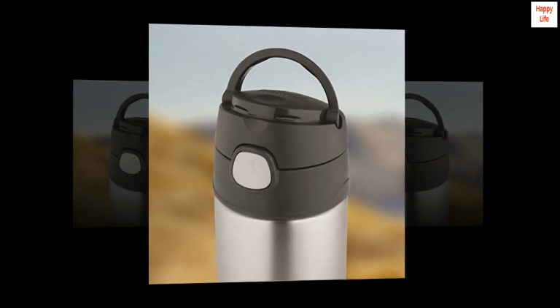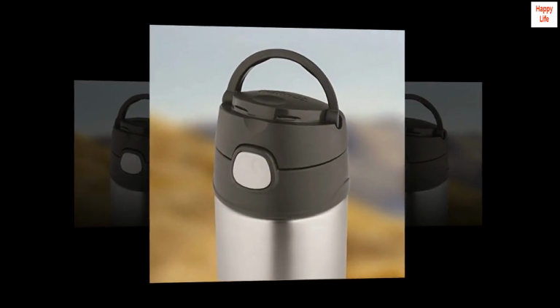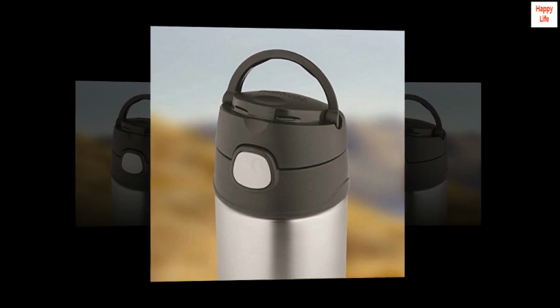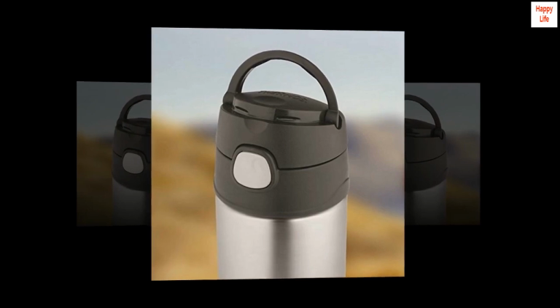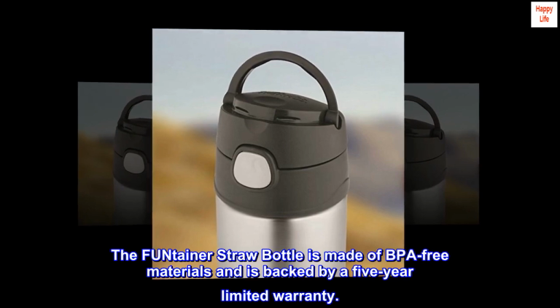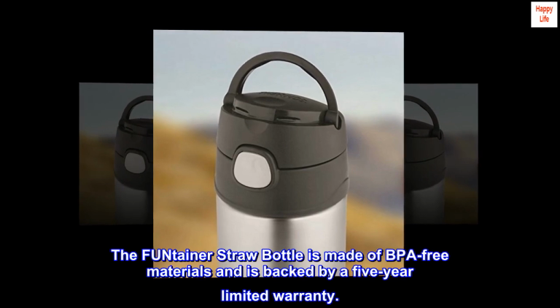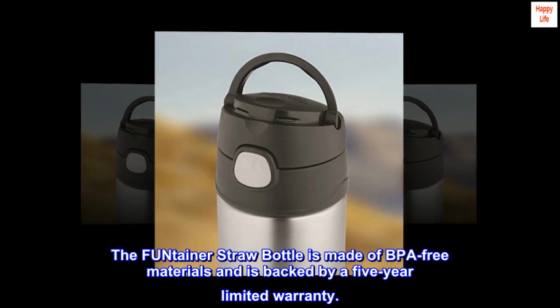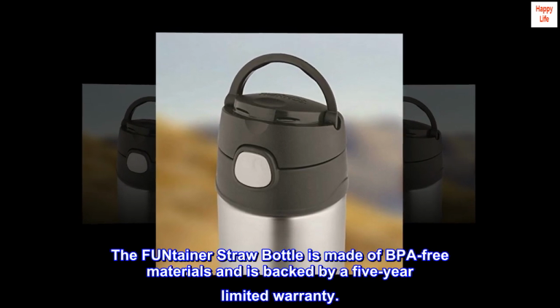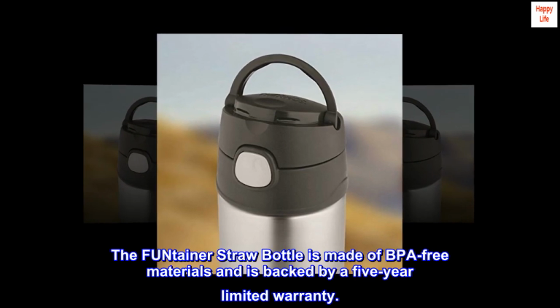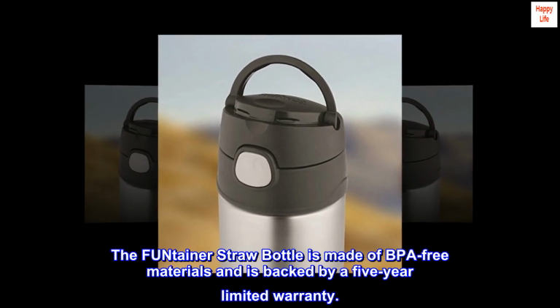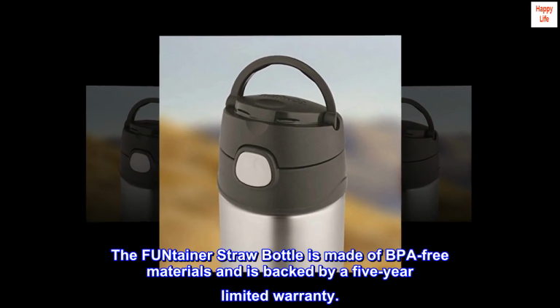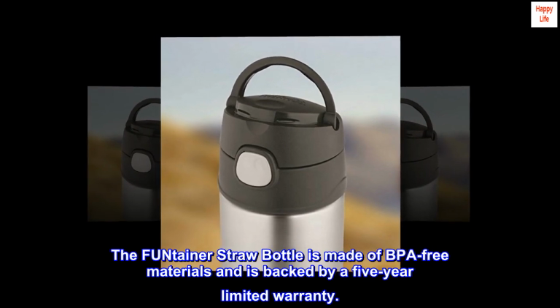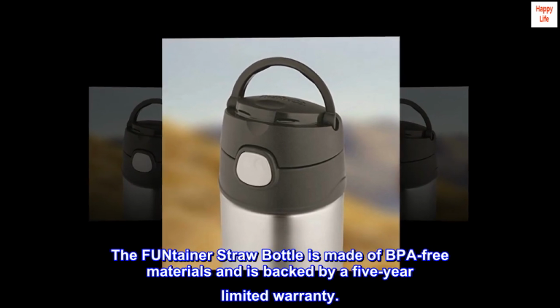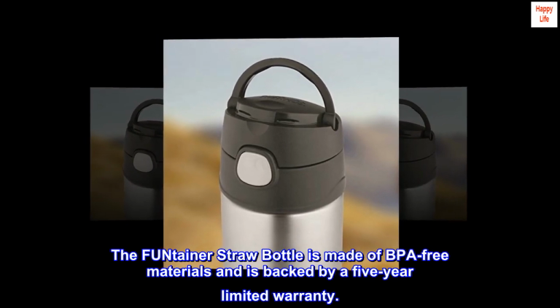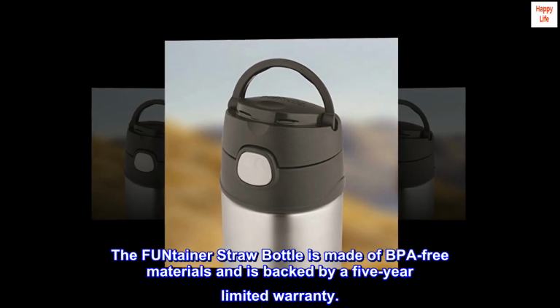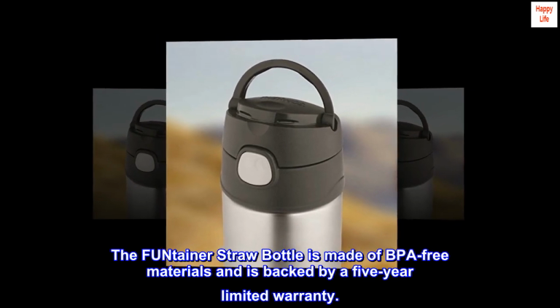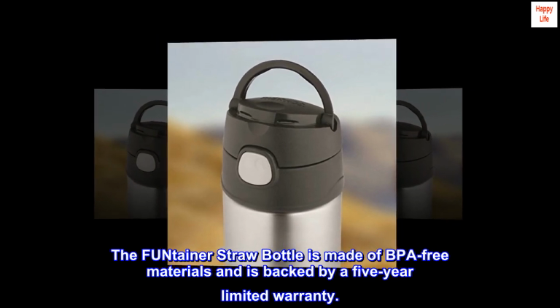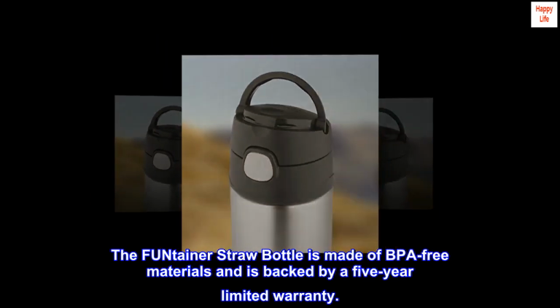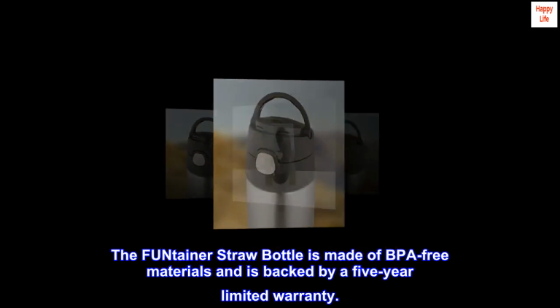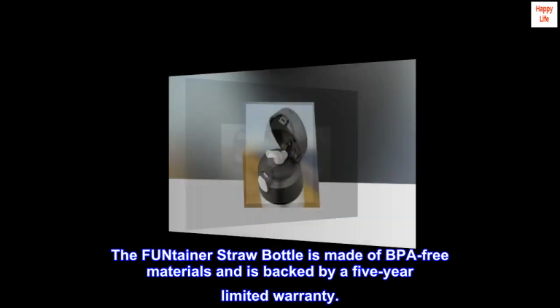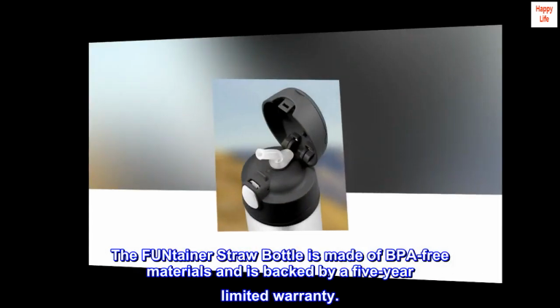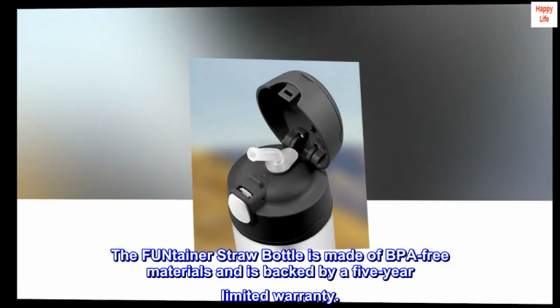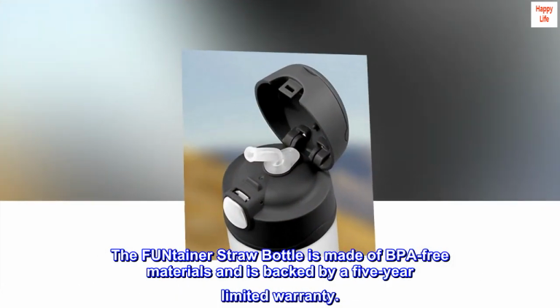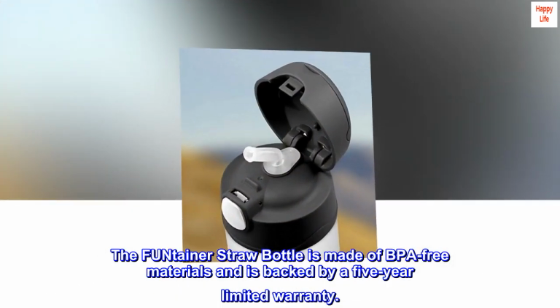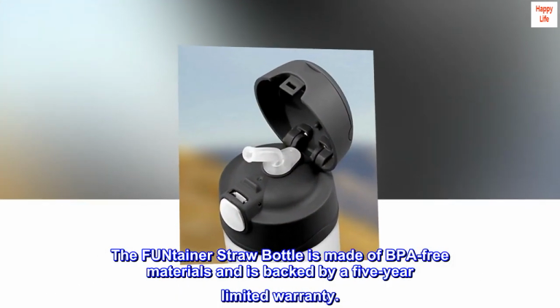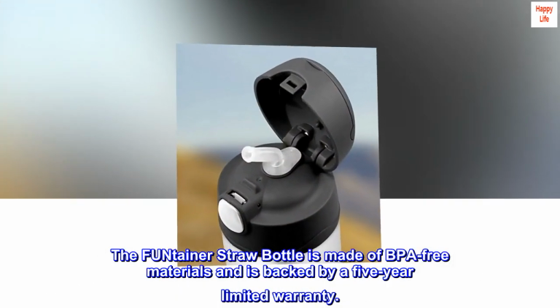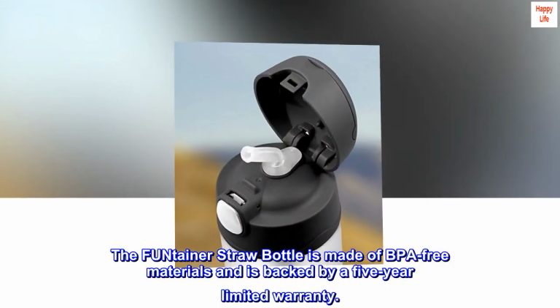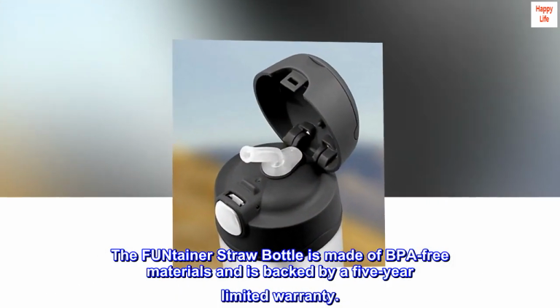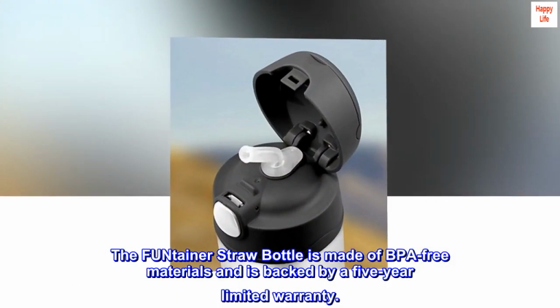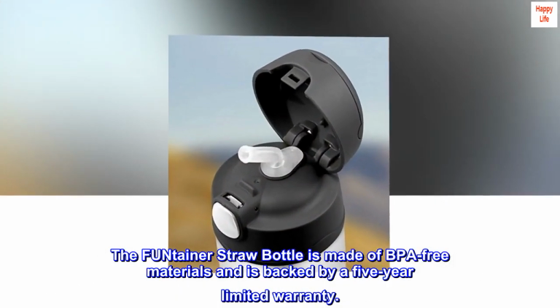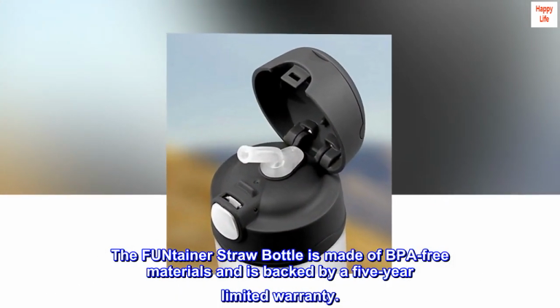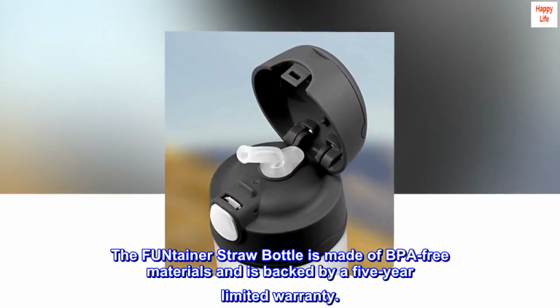The Fontainer Straw Bottle is made of BPA-free materials and is backed by a 5-year limited warranty.